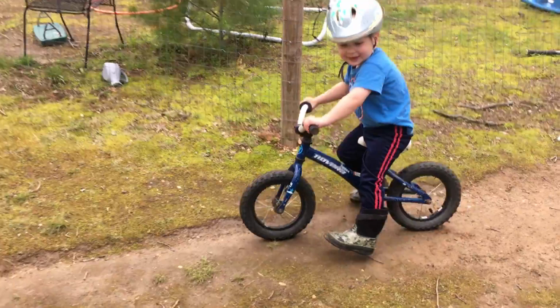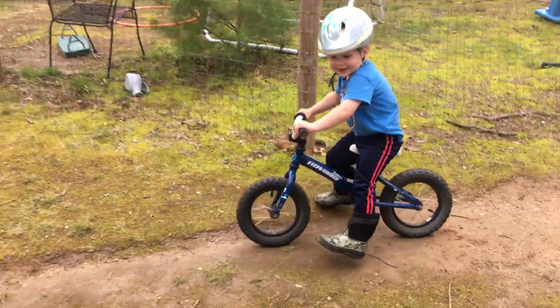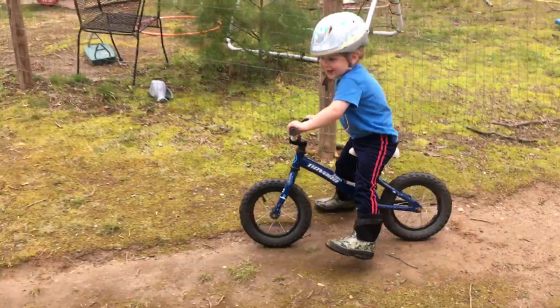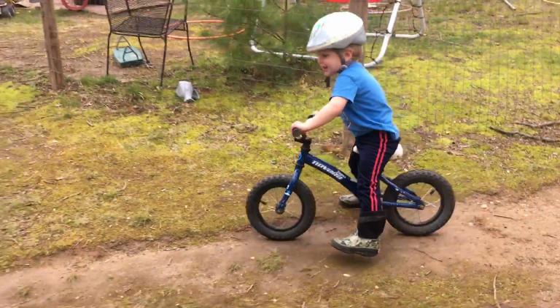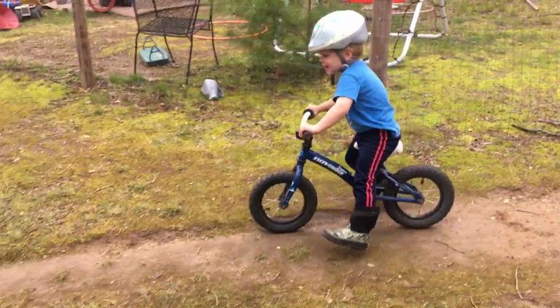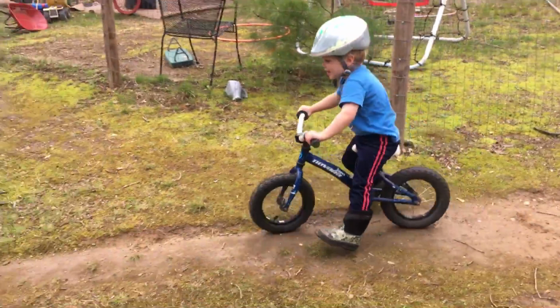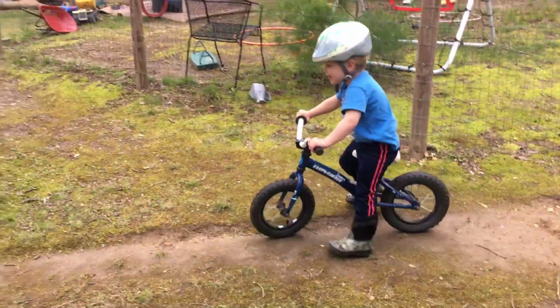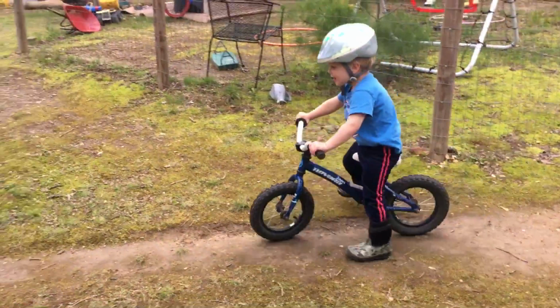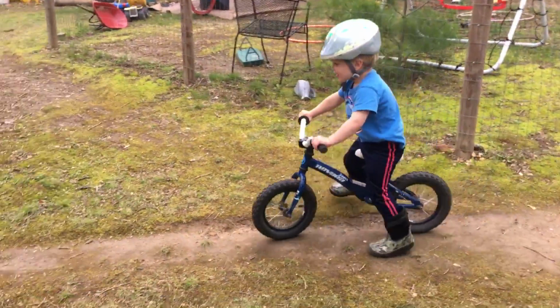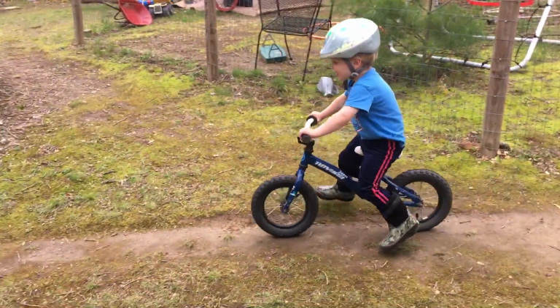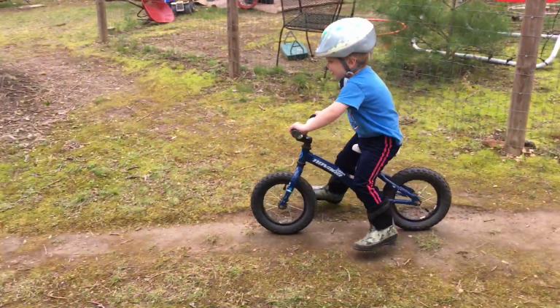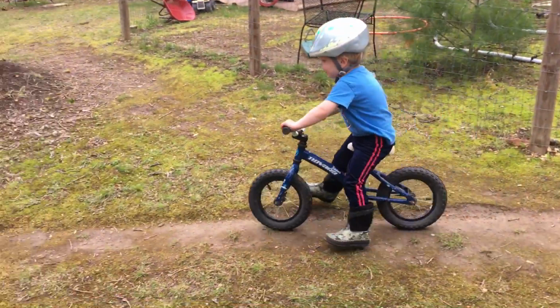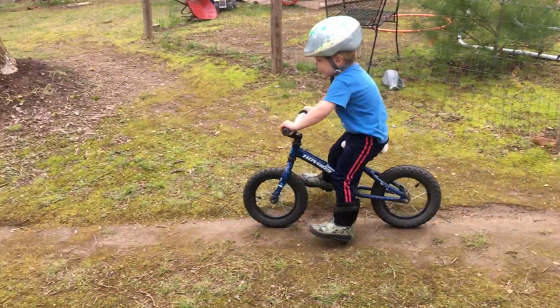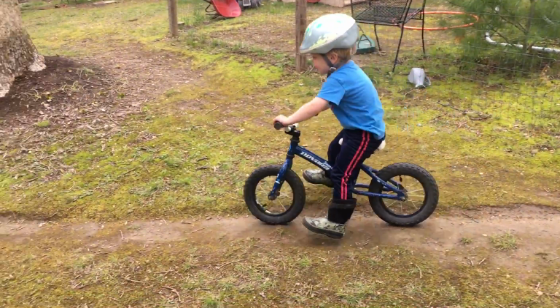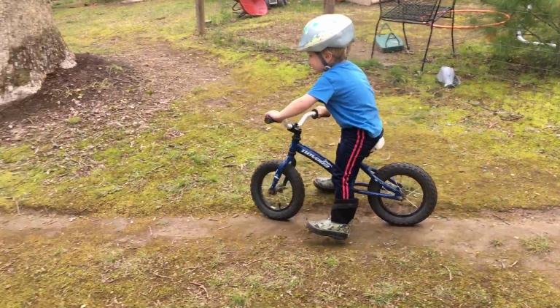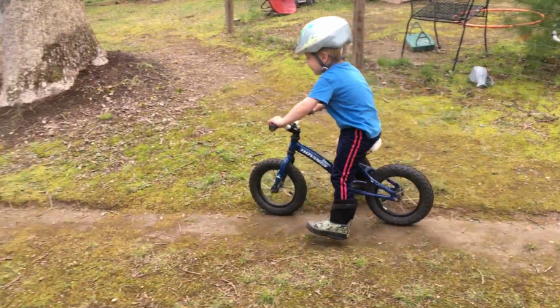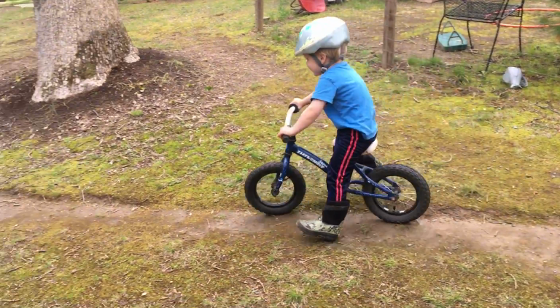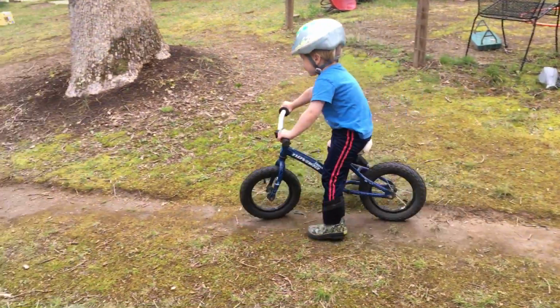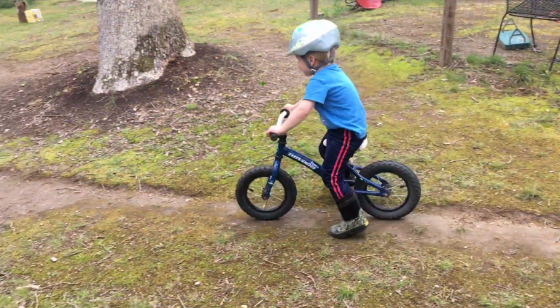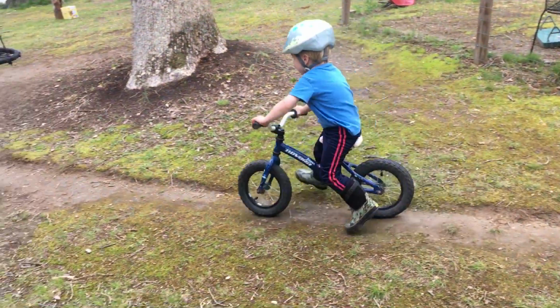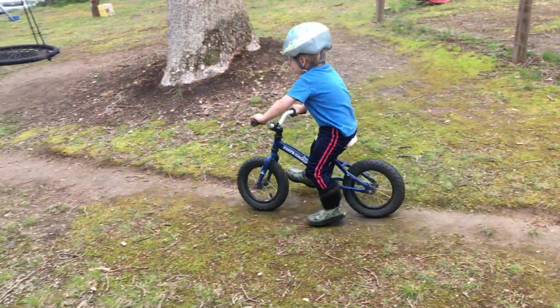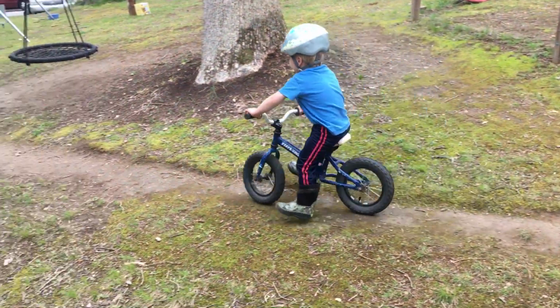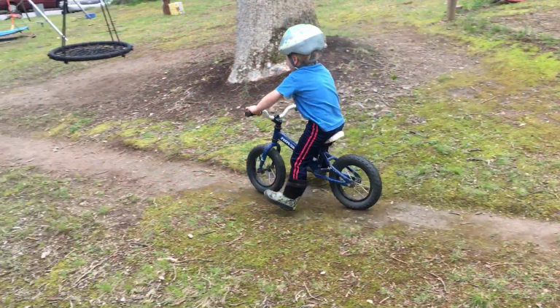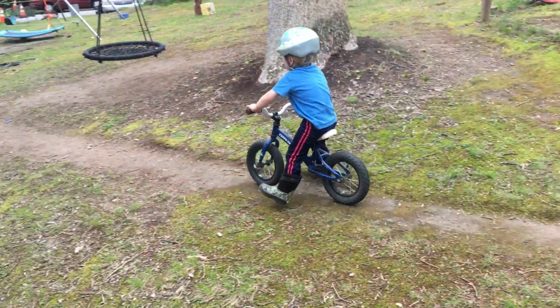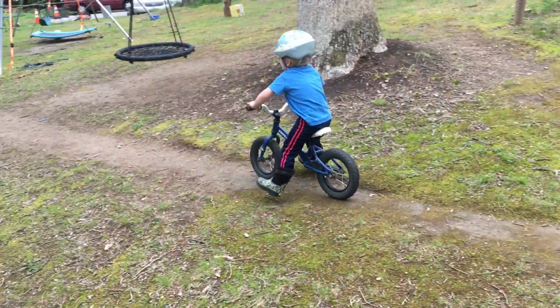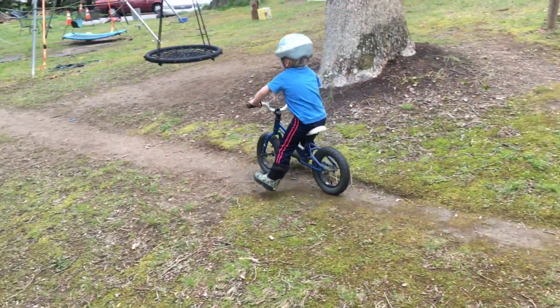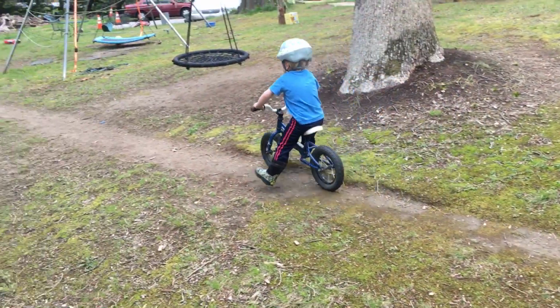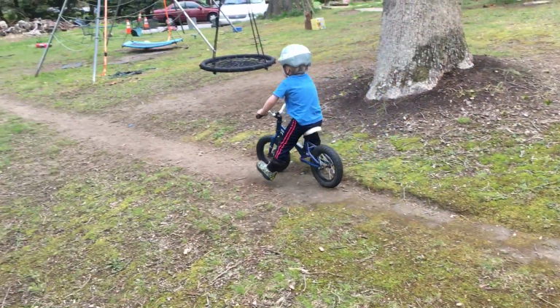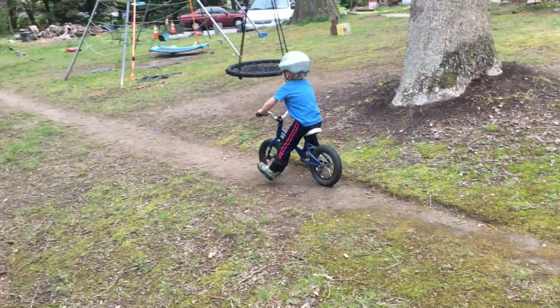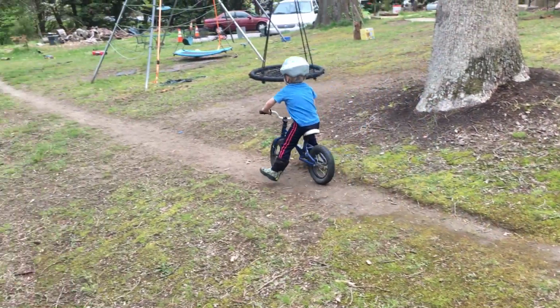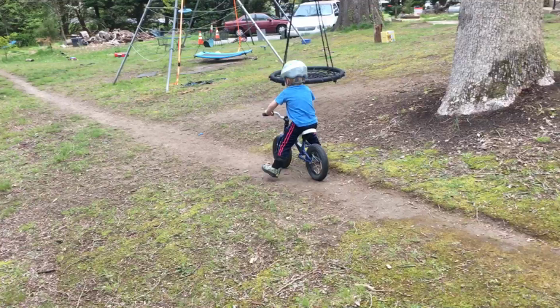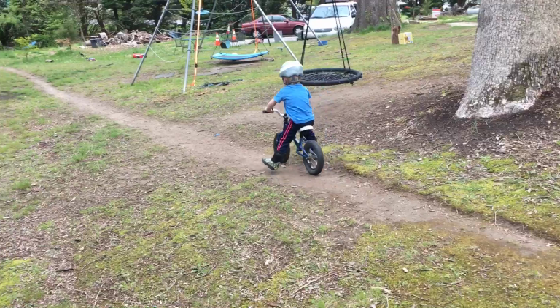This is Matthias. He's three years old. He's going to show you how to ride his balance bike.